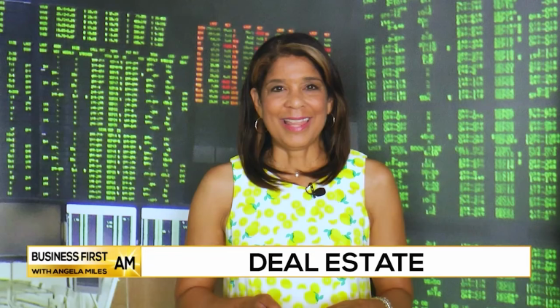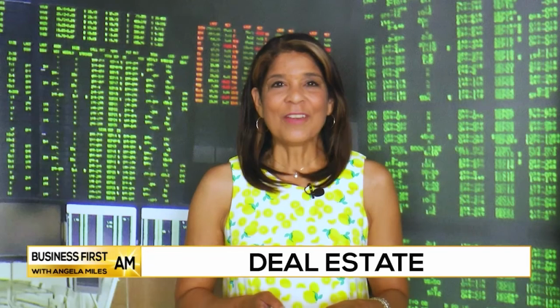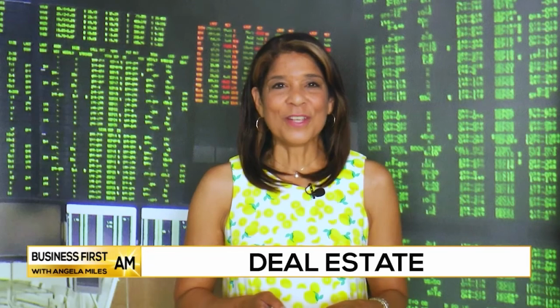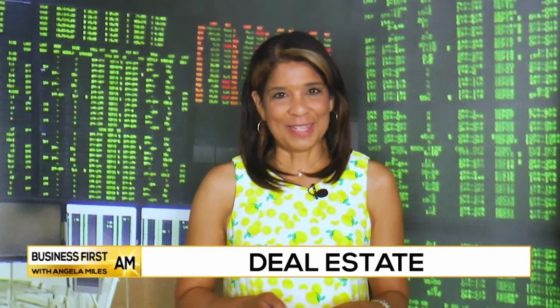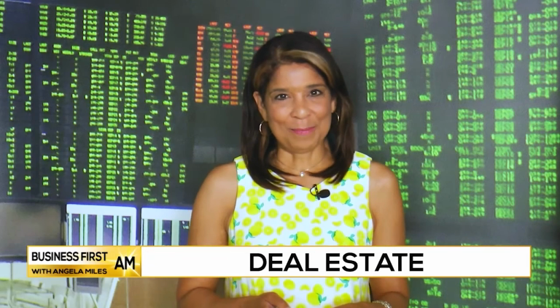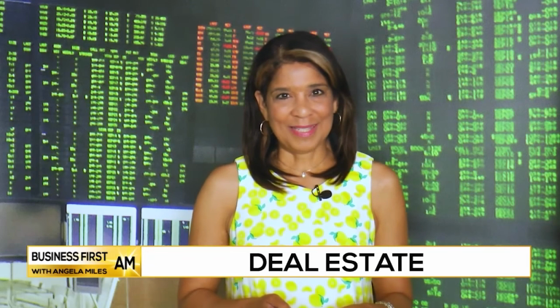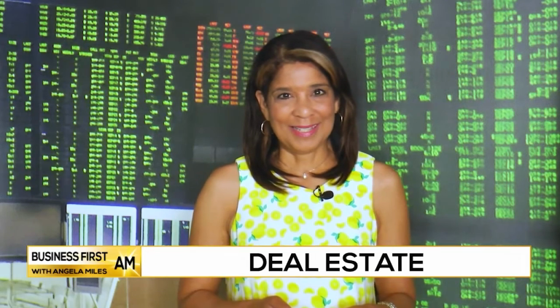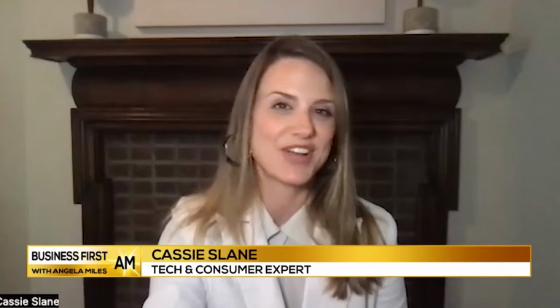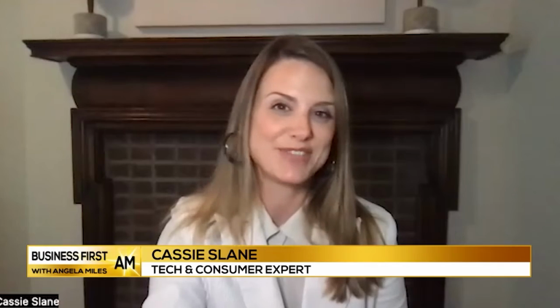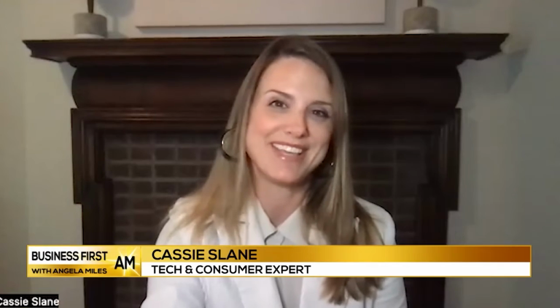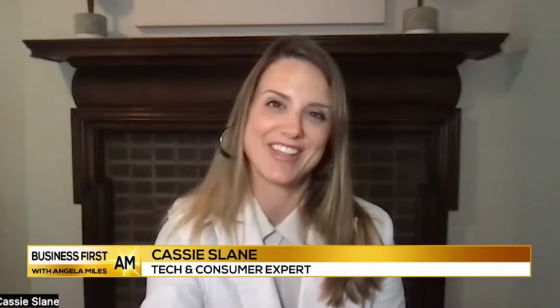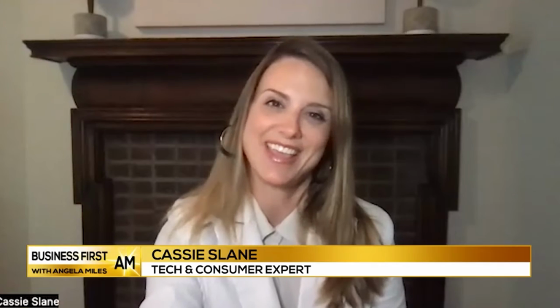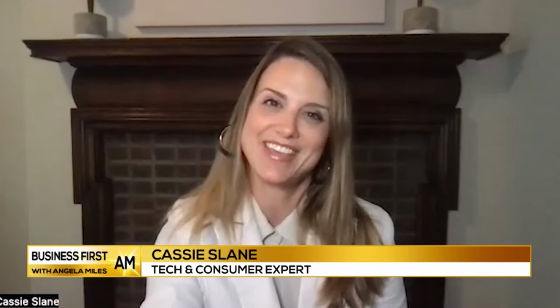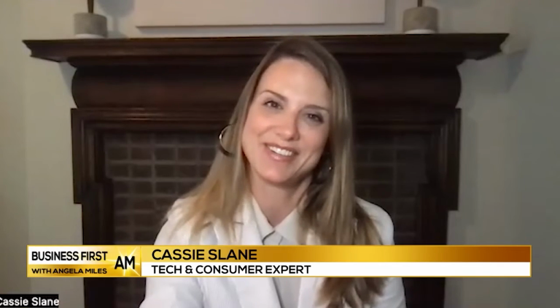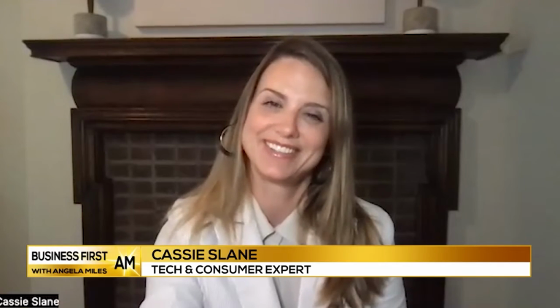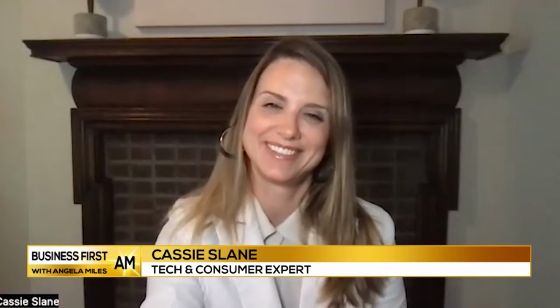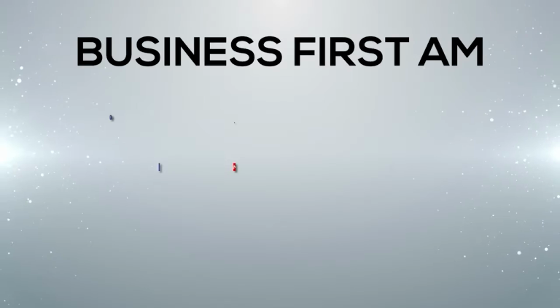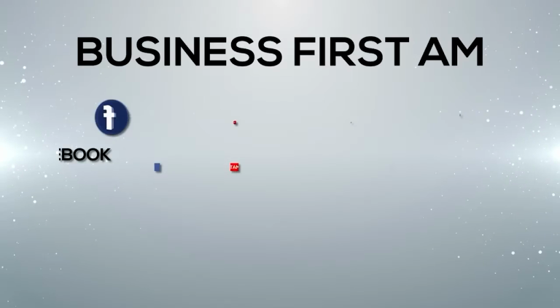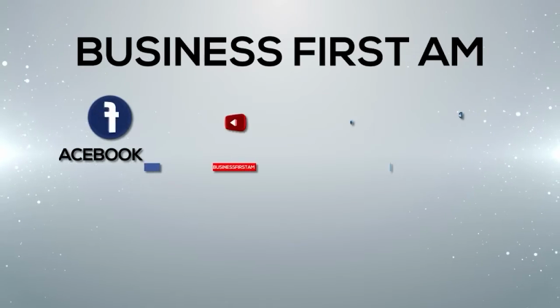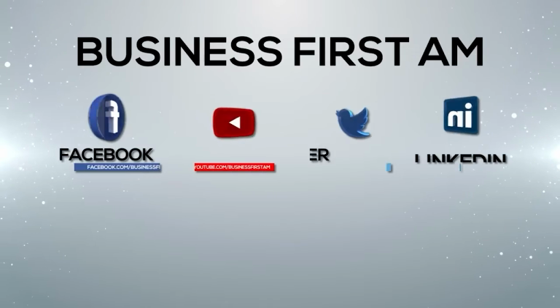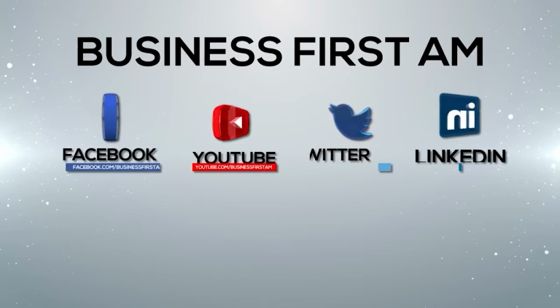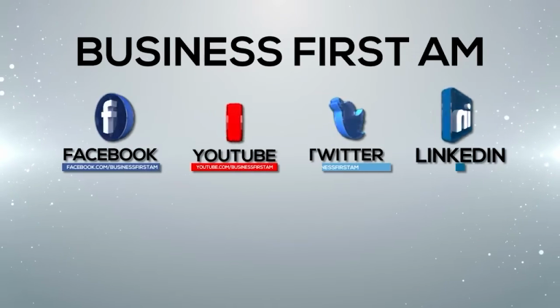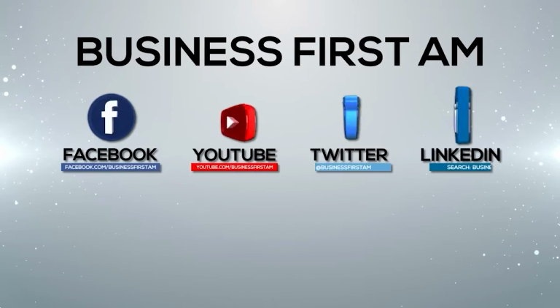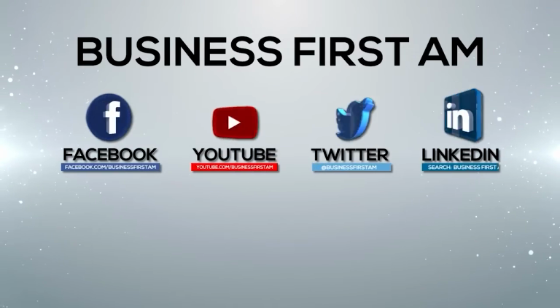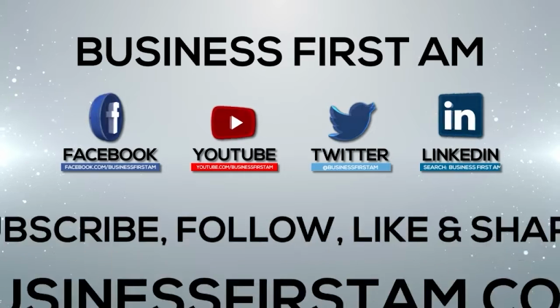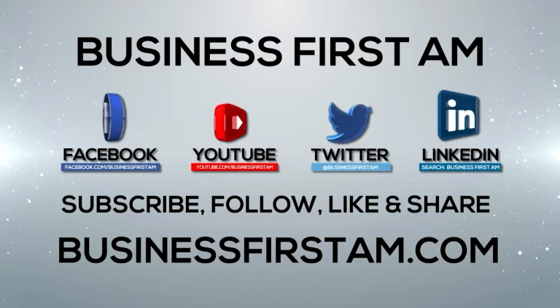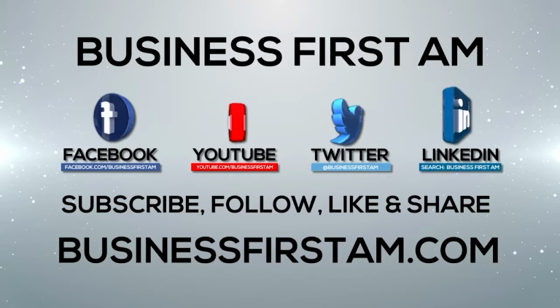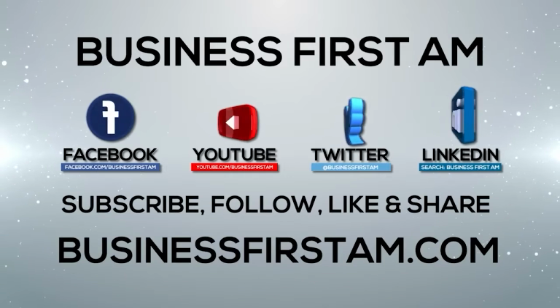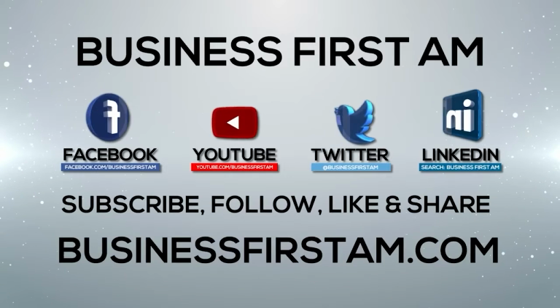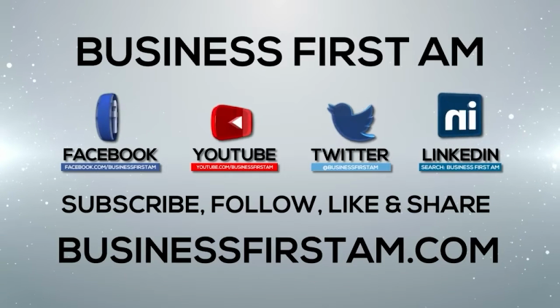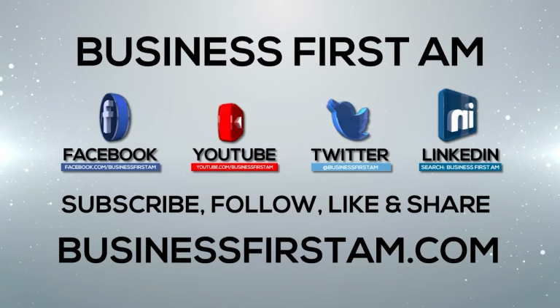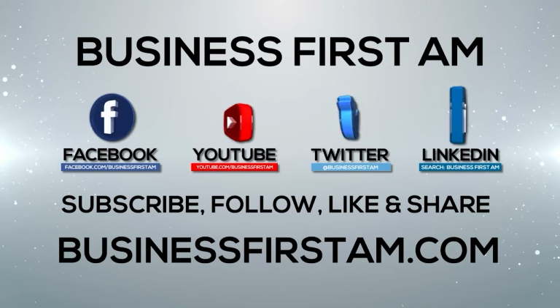Thank you for your tips. It's great to be here. Go to businessfirstam.com to find out where to see our show on TV.